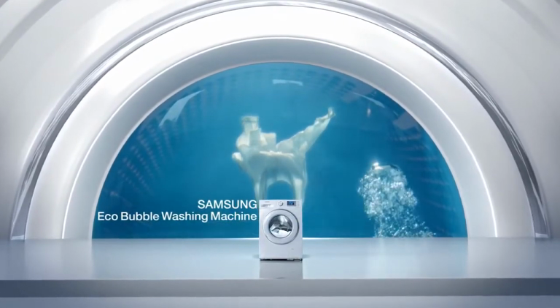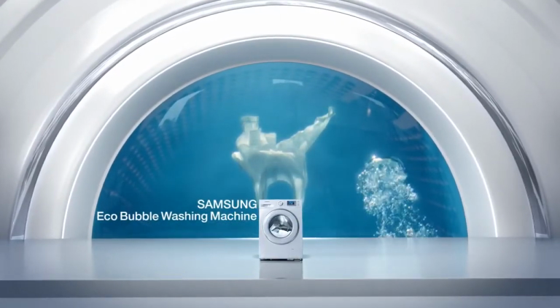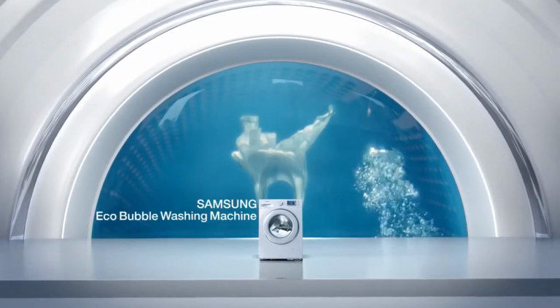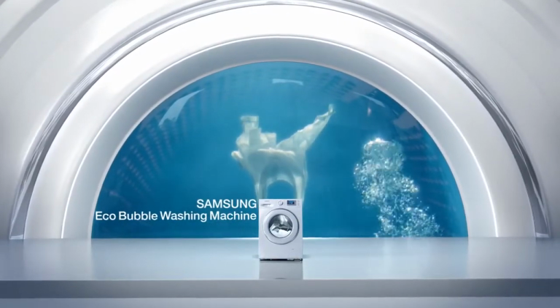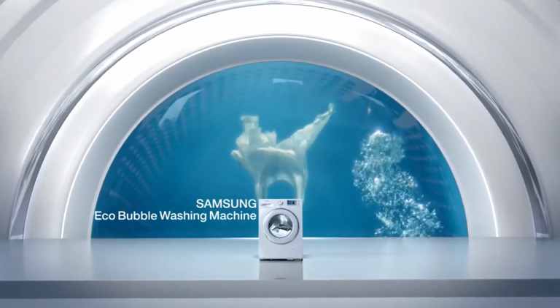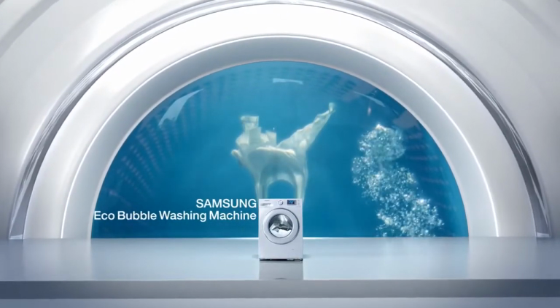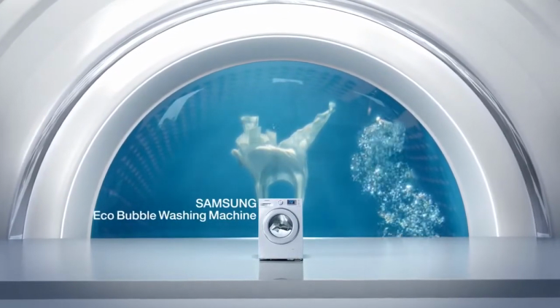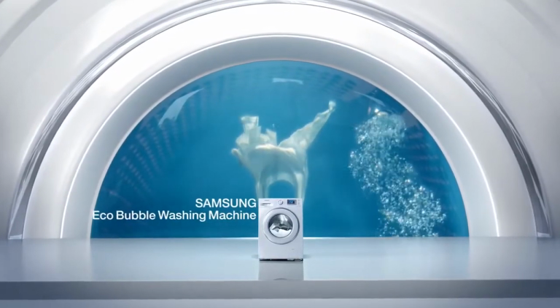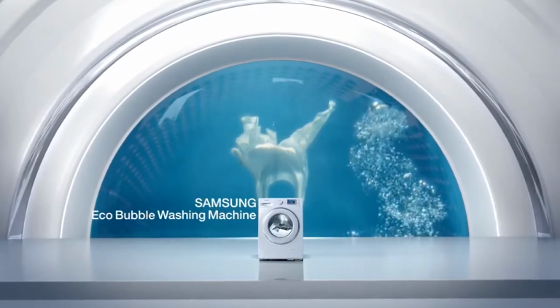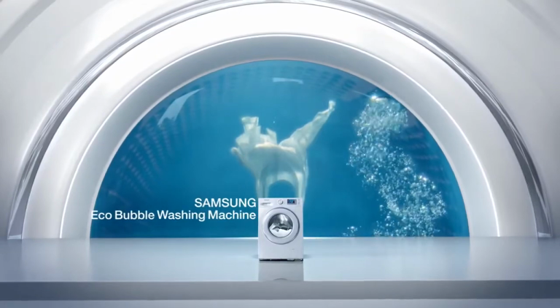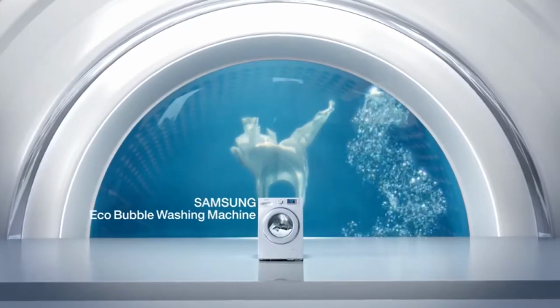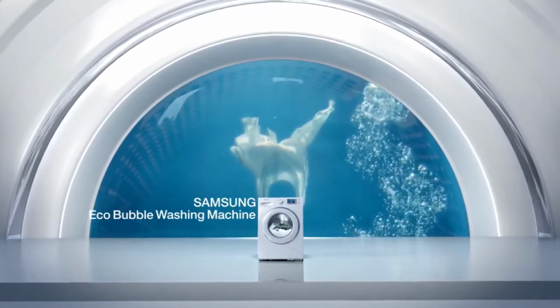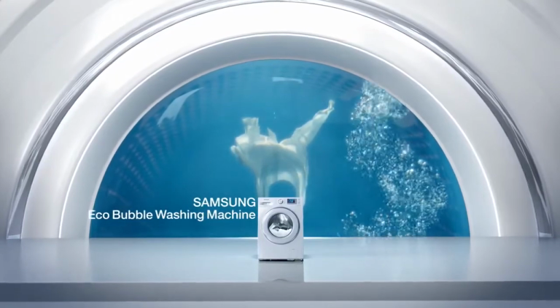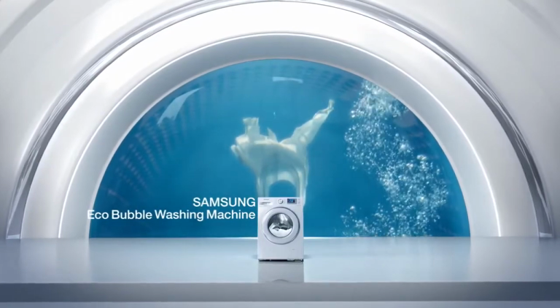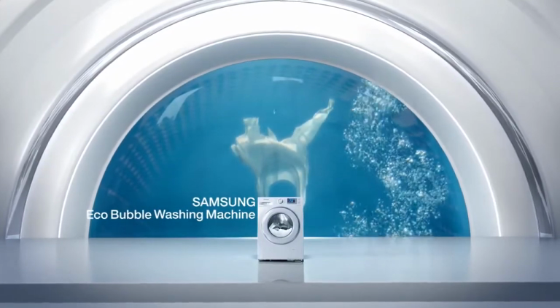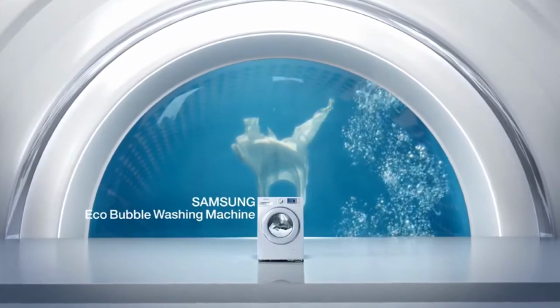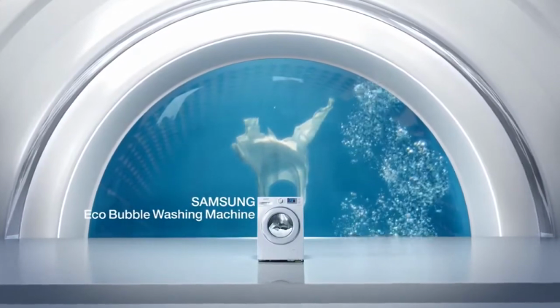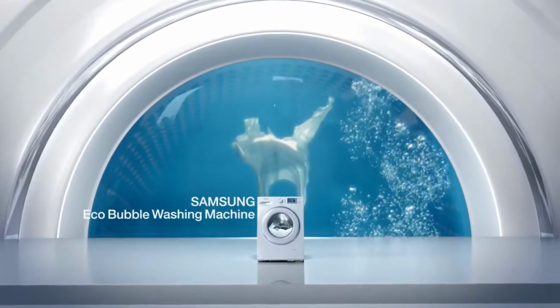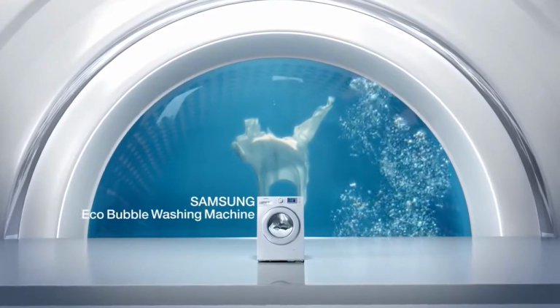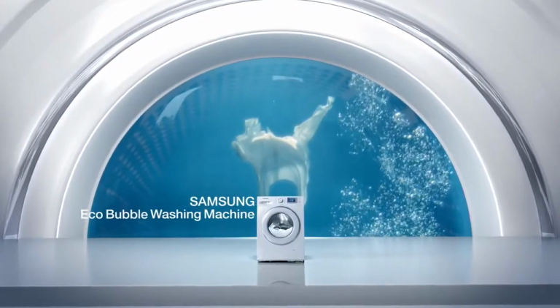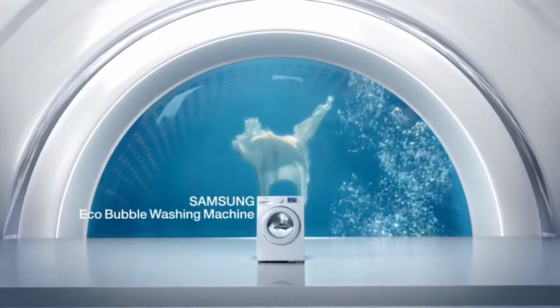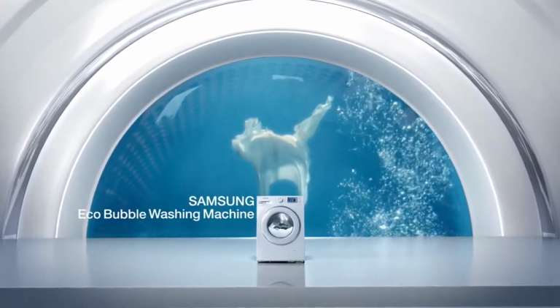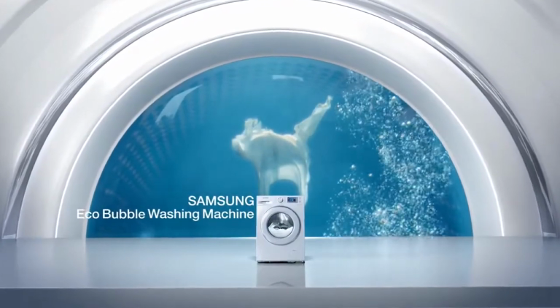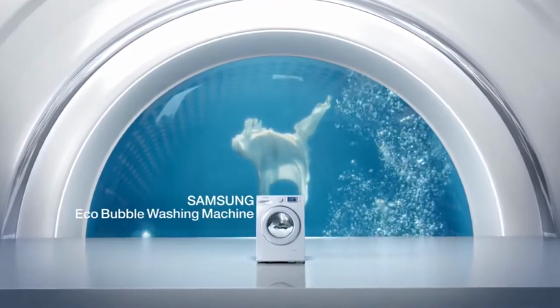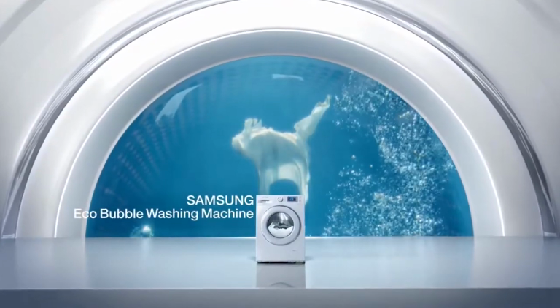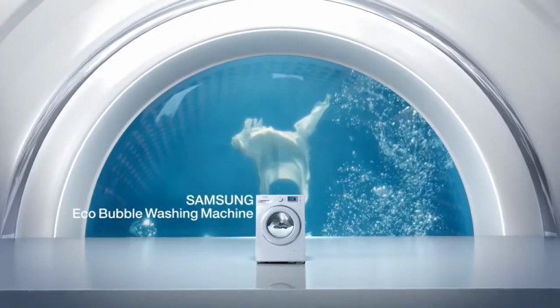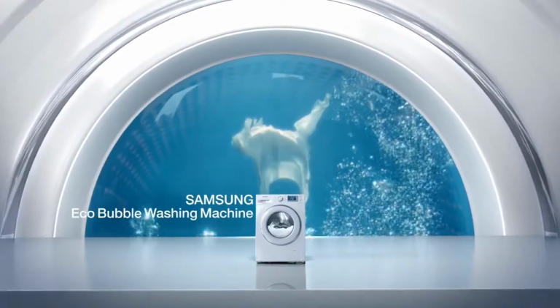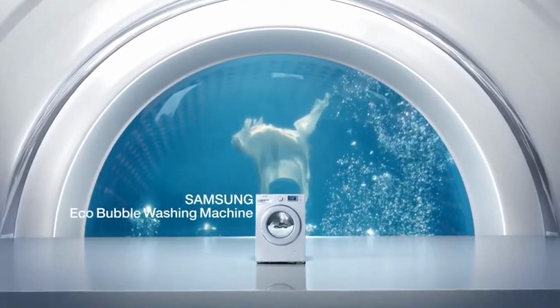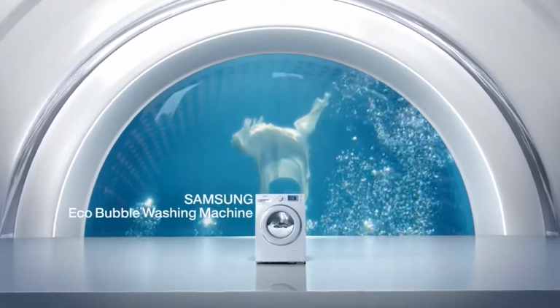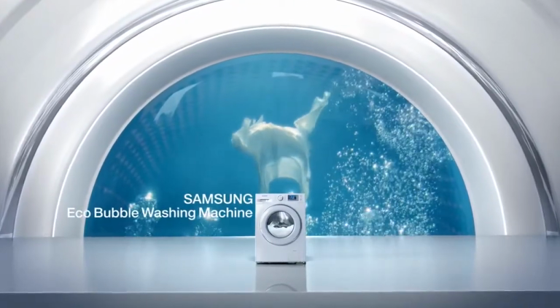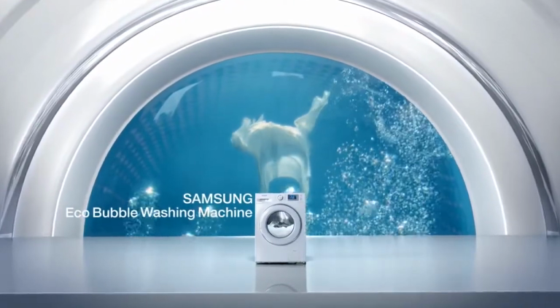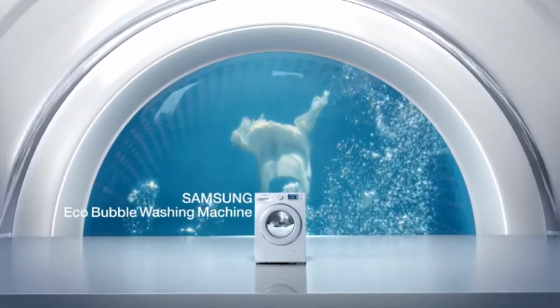A revolution in washing. Samsung EcoBubble washing machine.